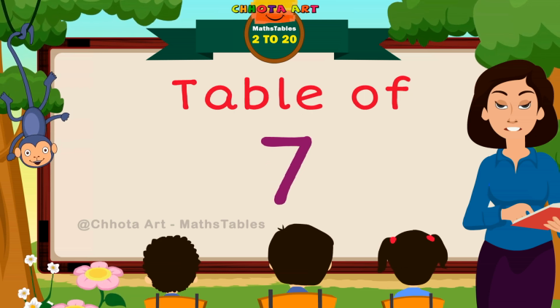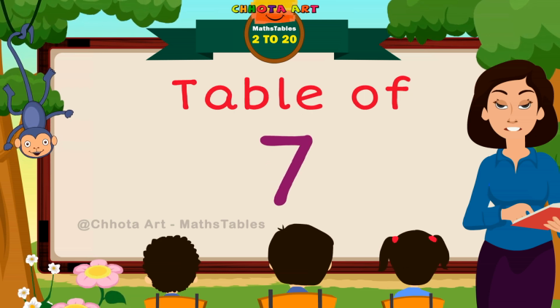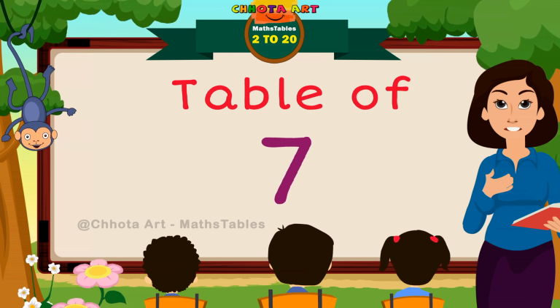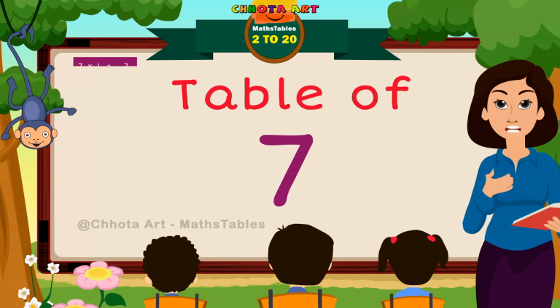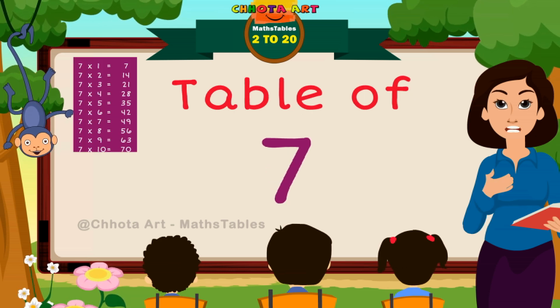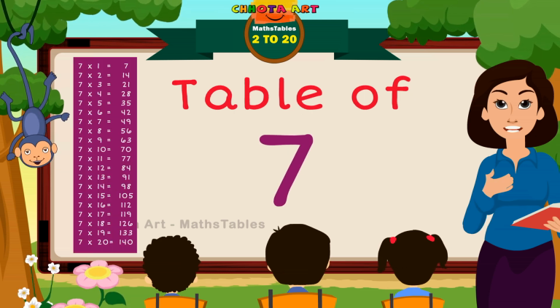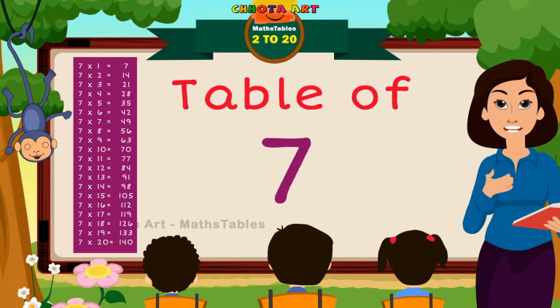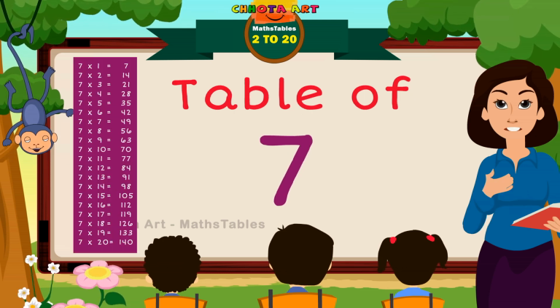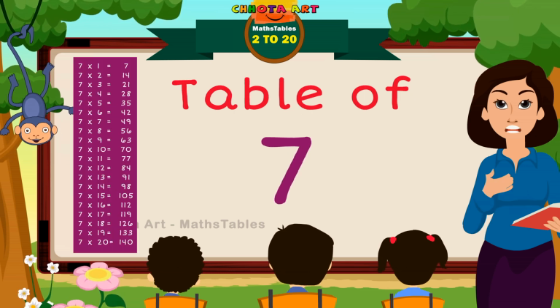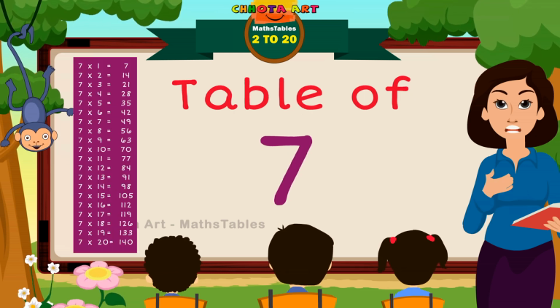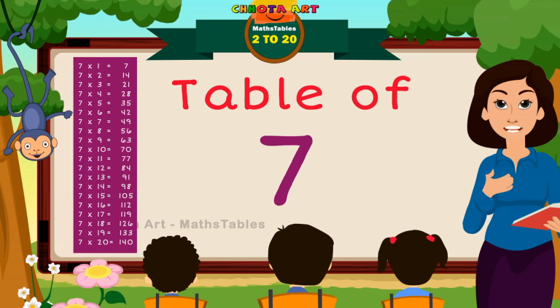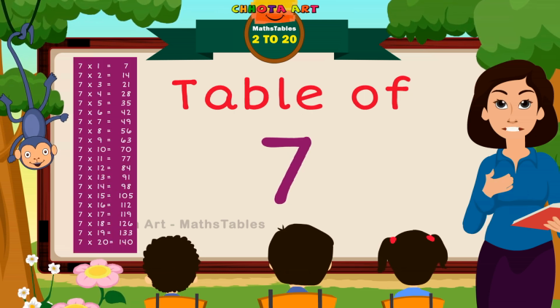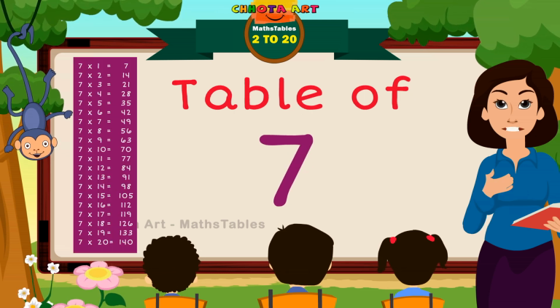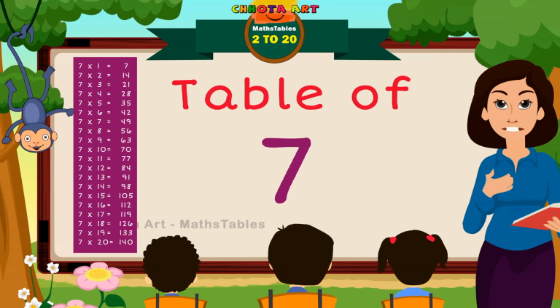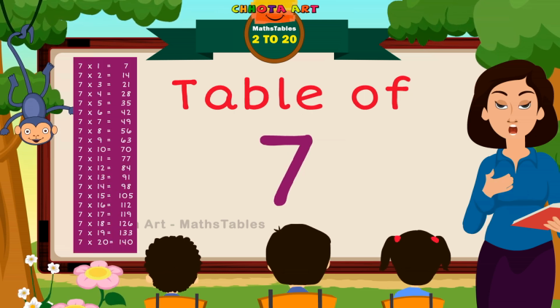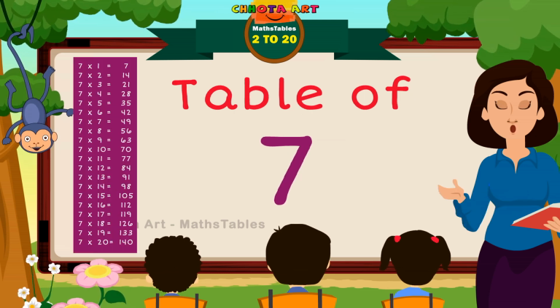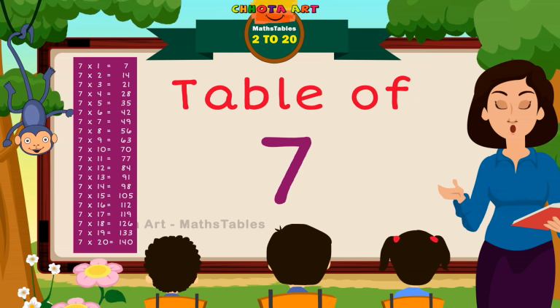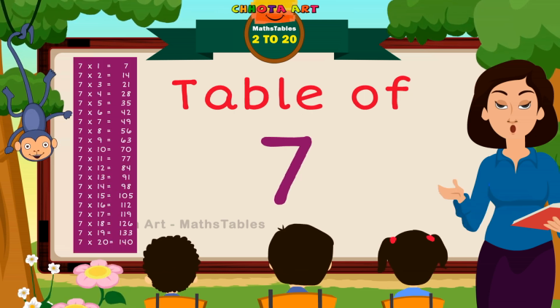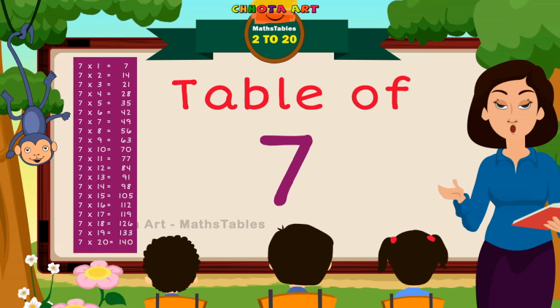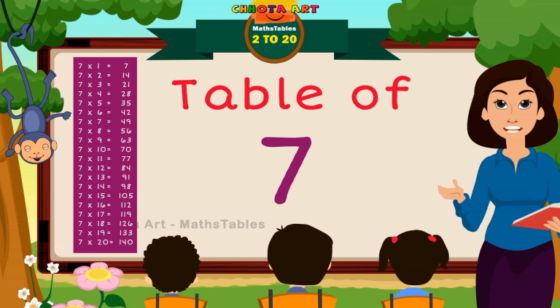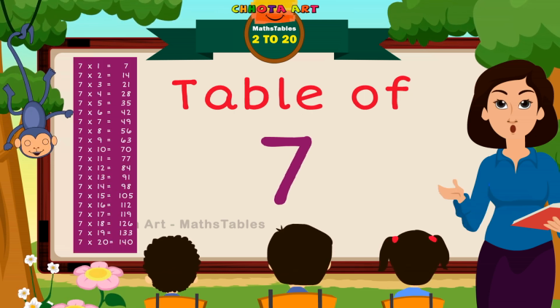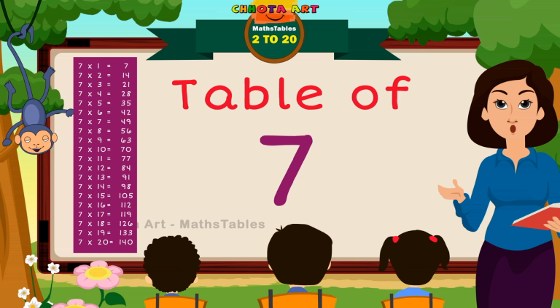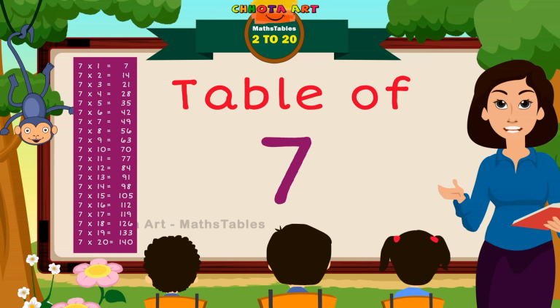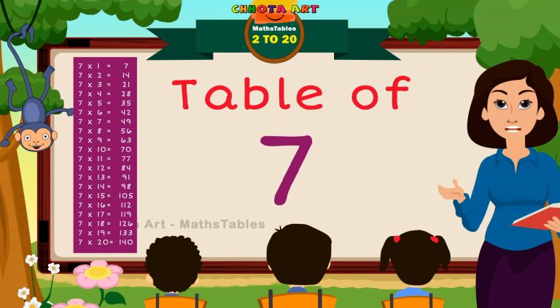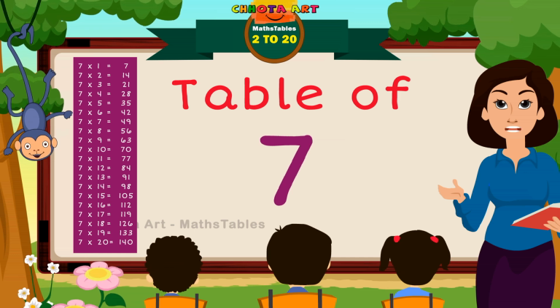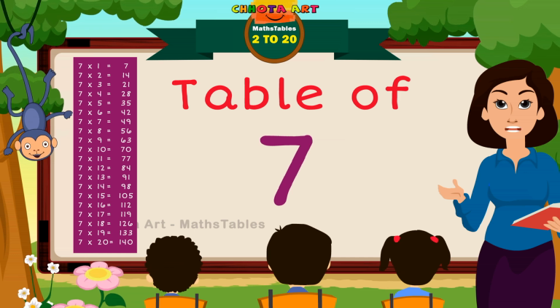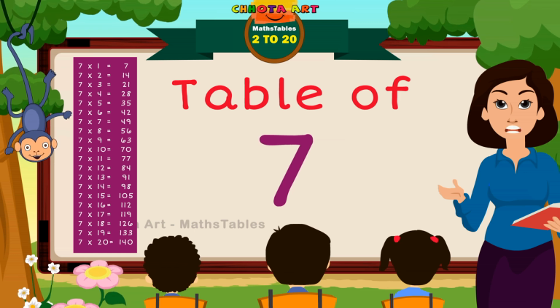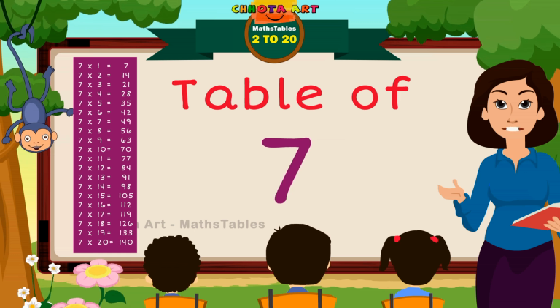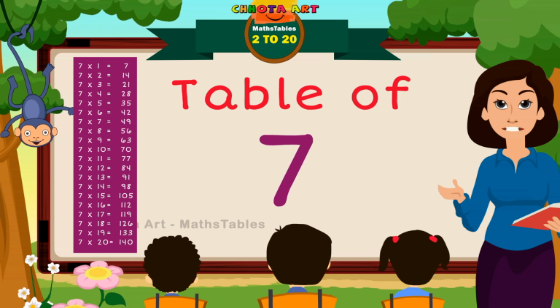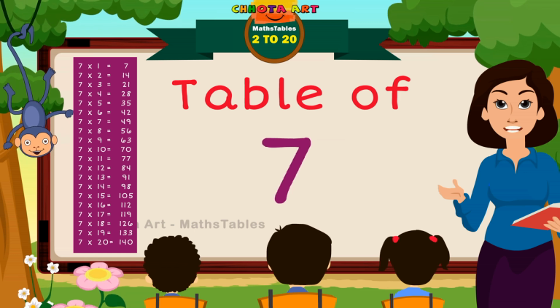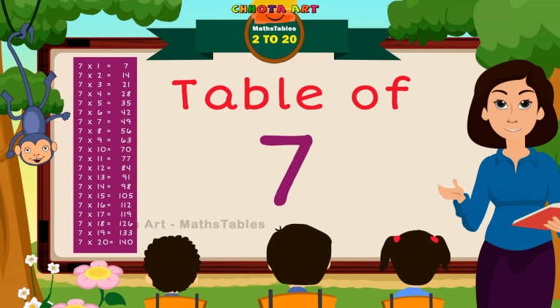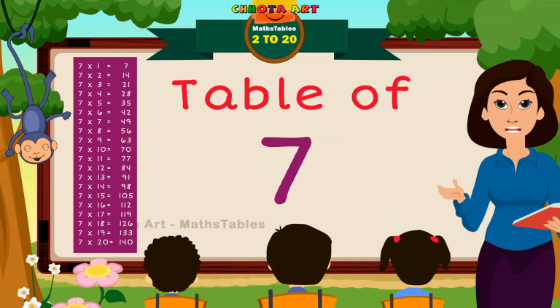Hello friends! Now, we will learn about the table of seven.